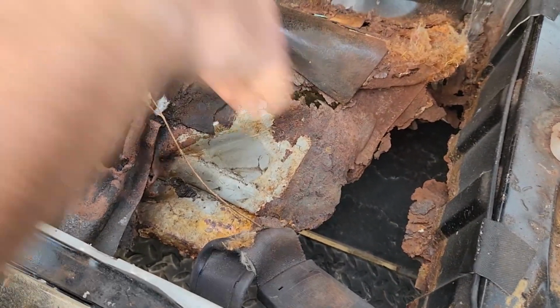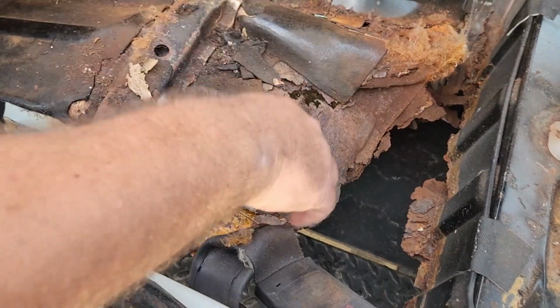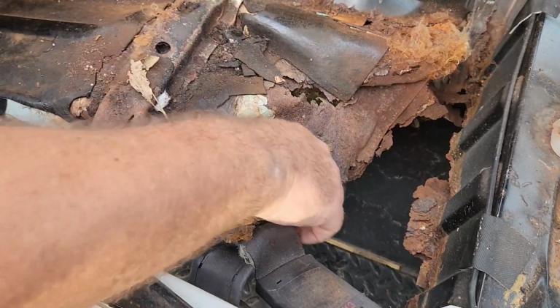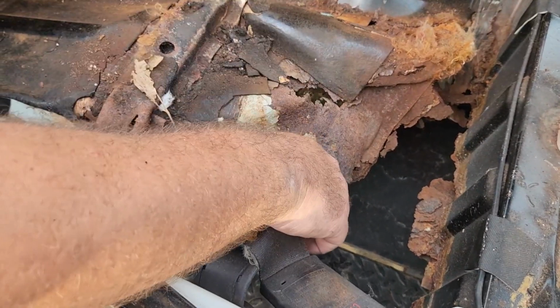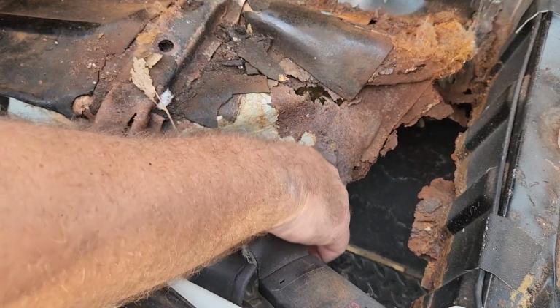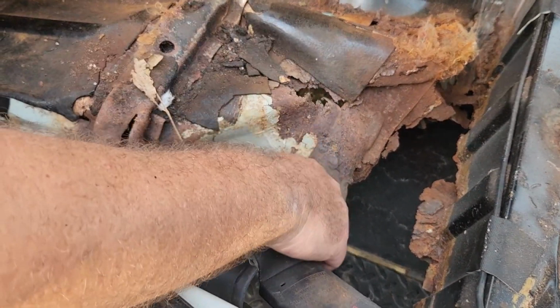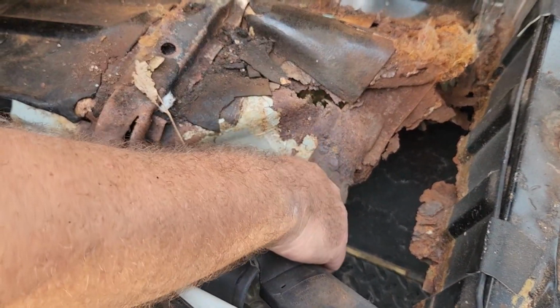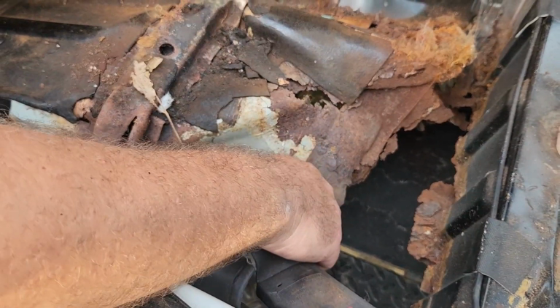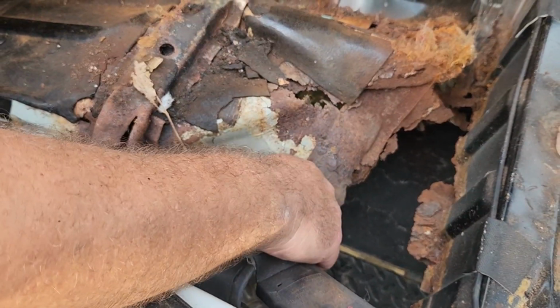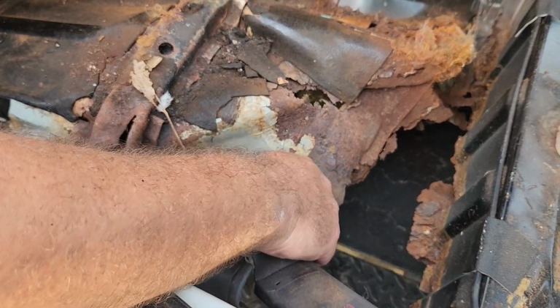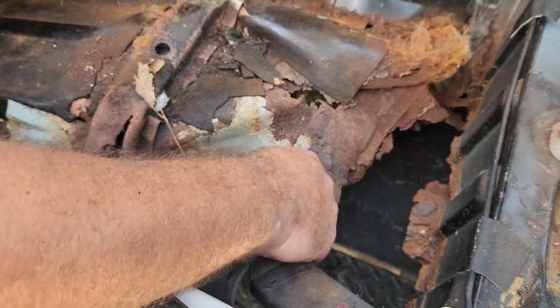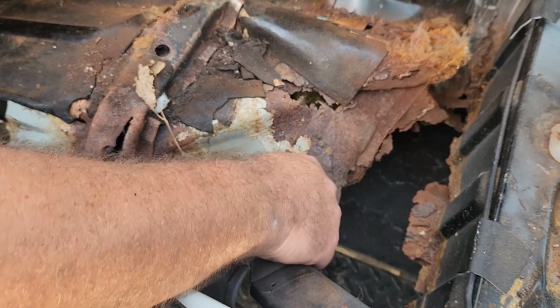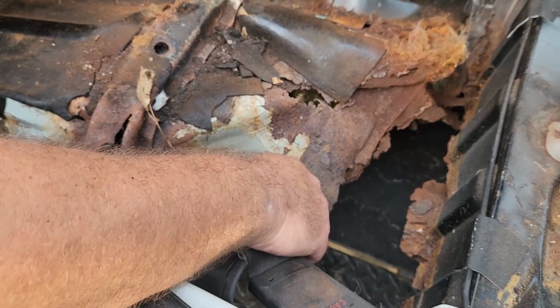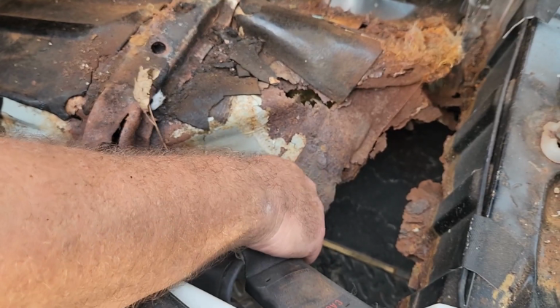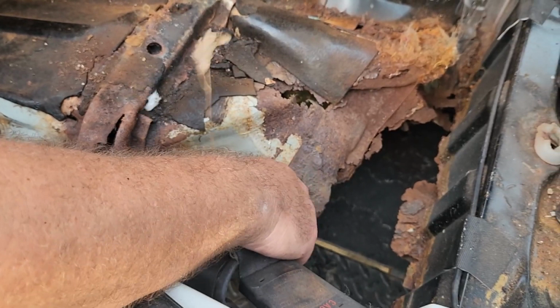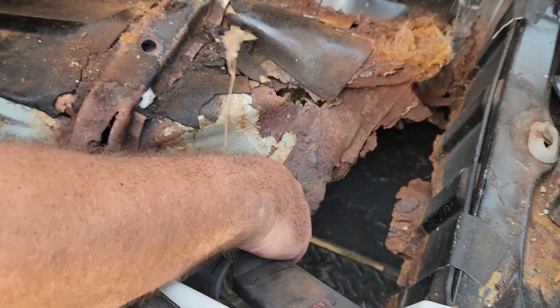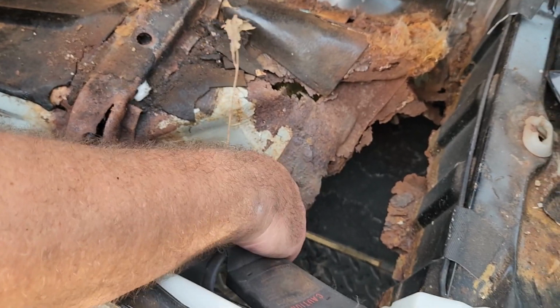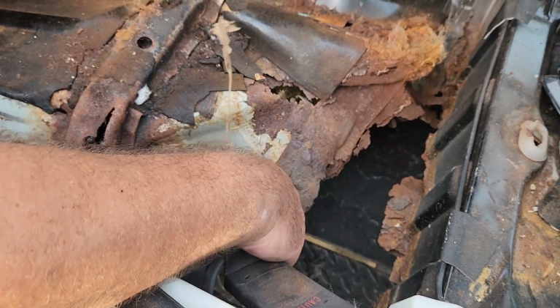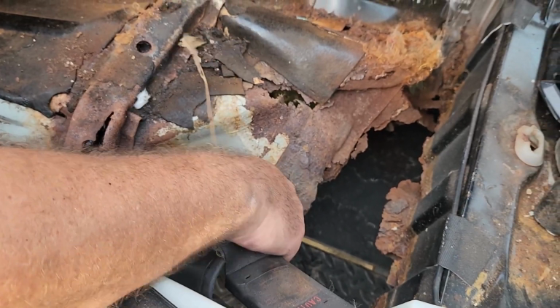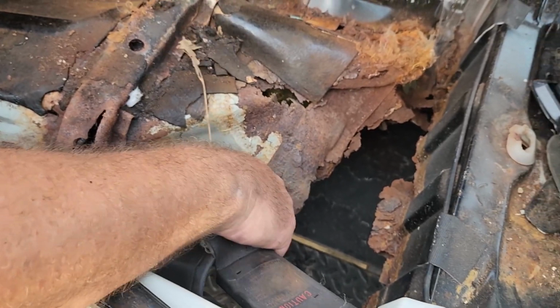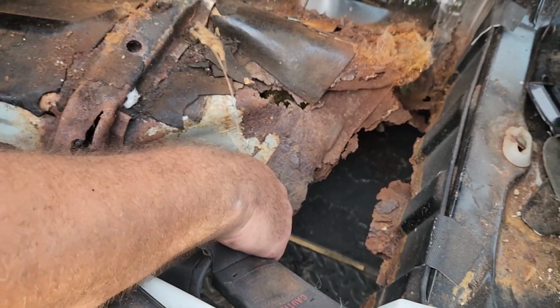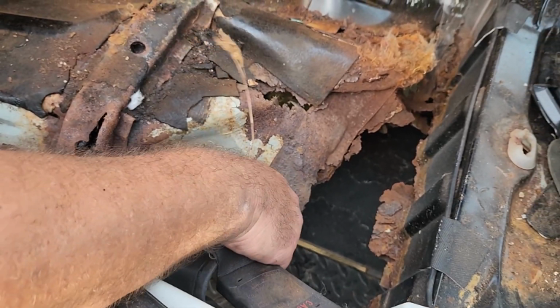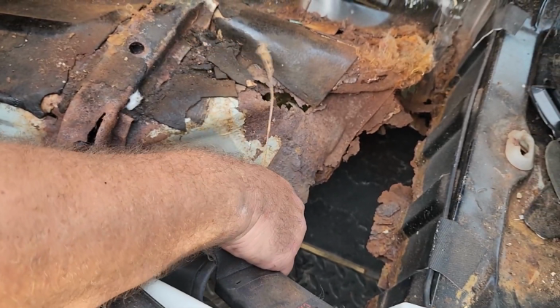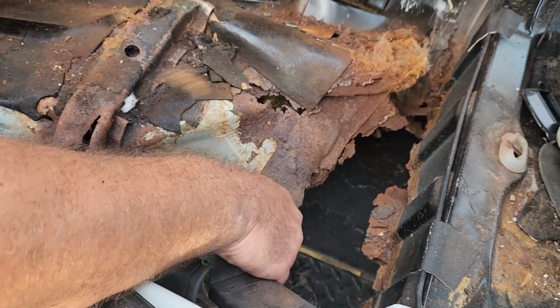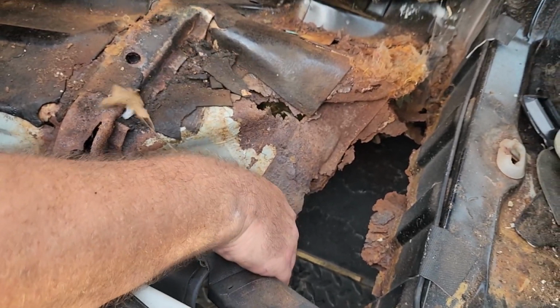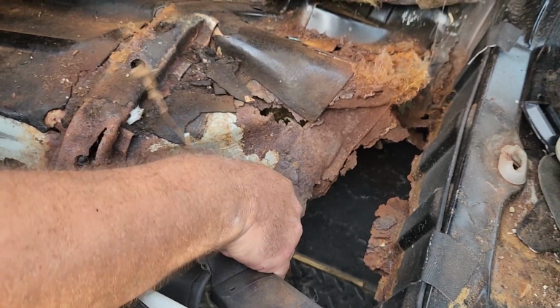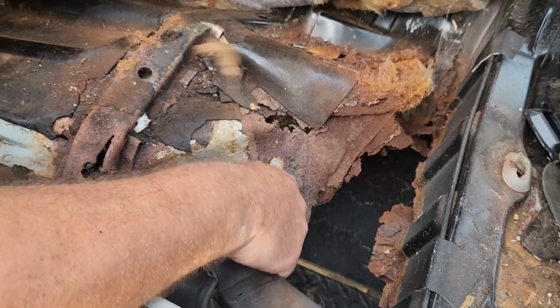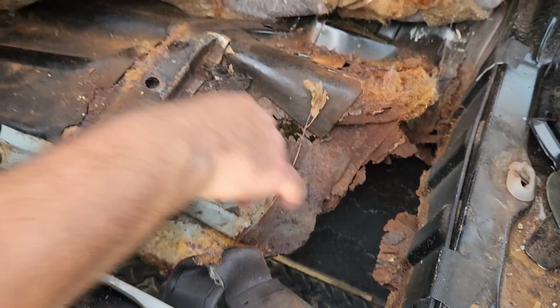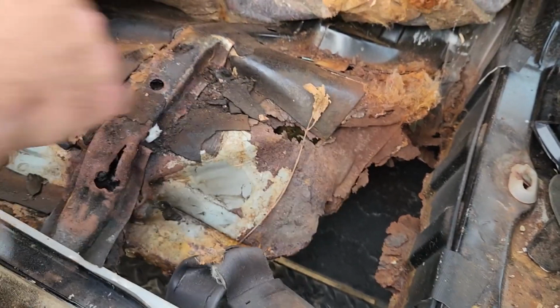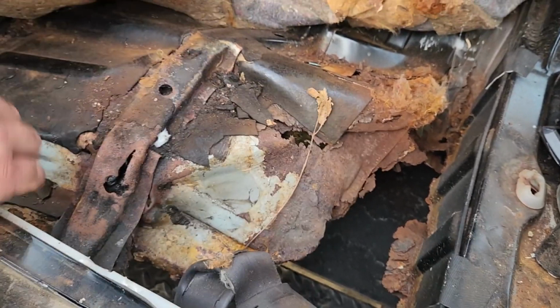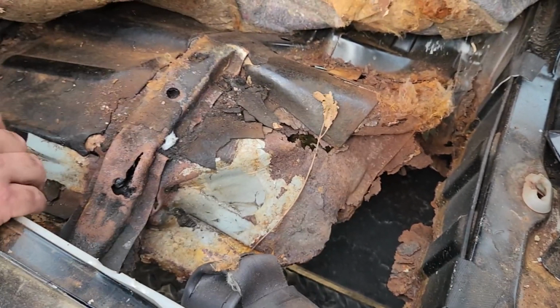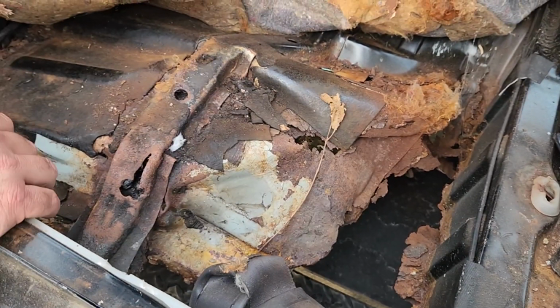I think I'm getting tetanus just looking at it. Yeah, and it's full of very angry ants.